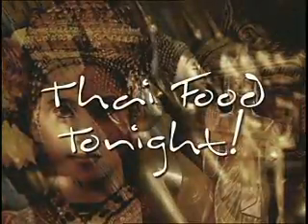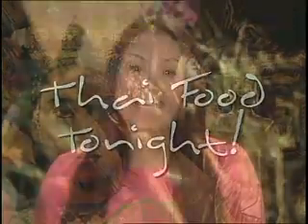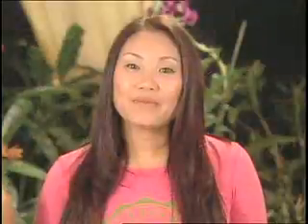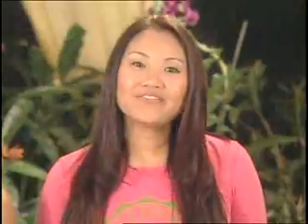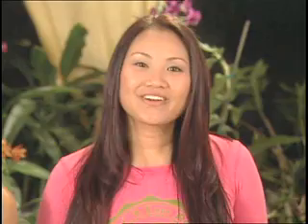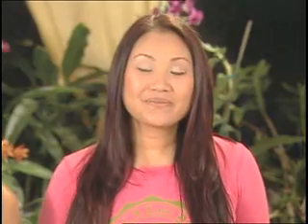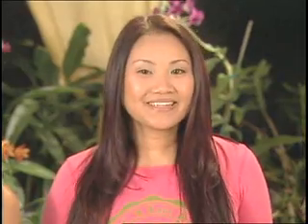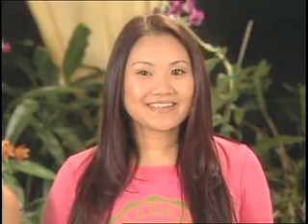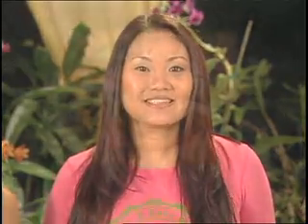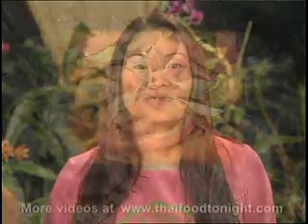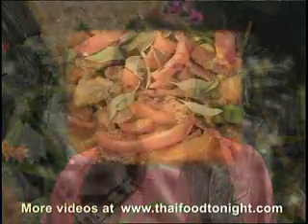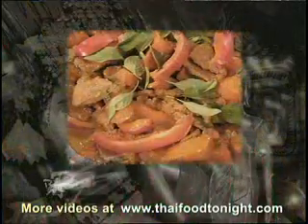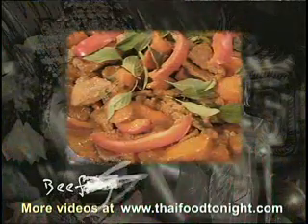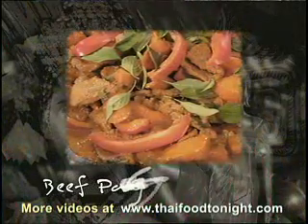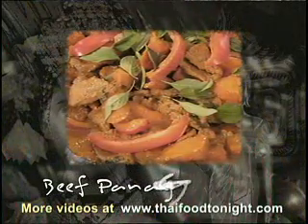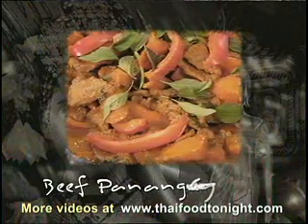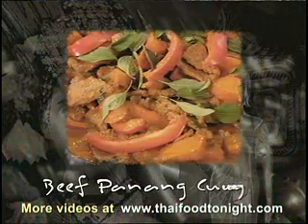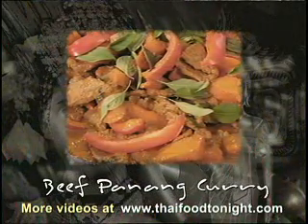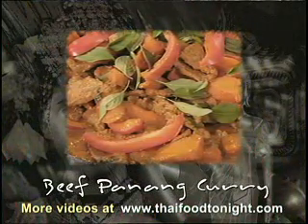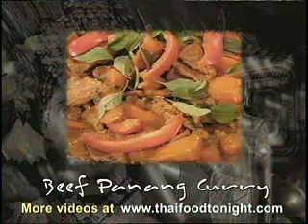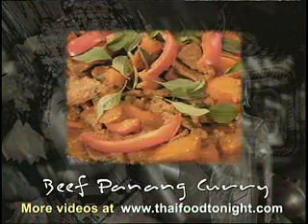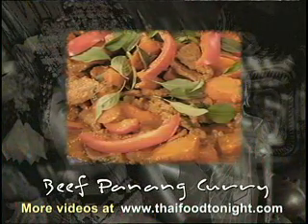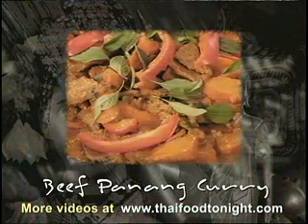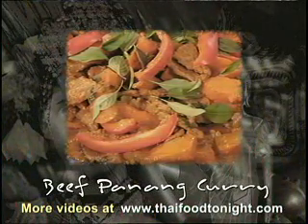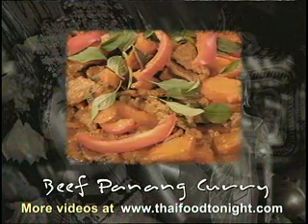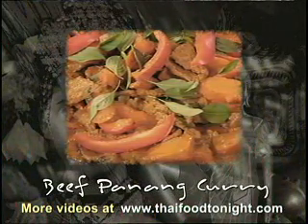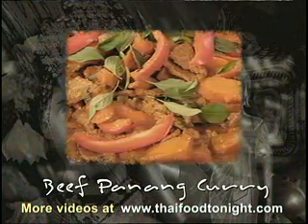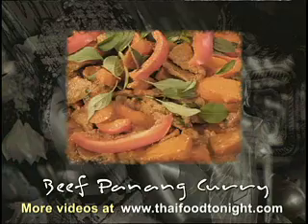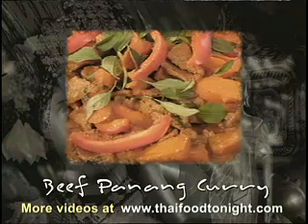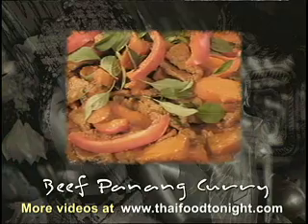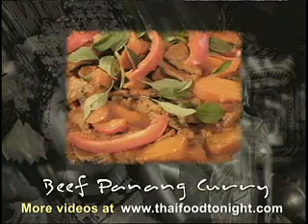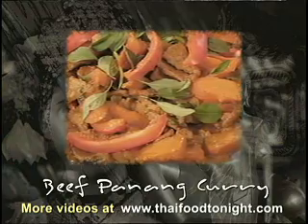Beef panang curry sauce is one of Thailand's most popular curry dishes, and today we're going to show you how to make it yourself.